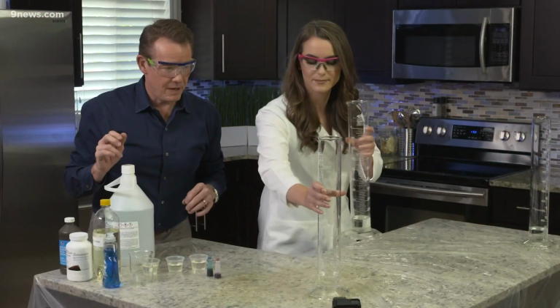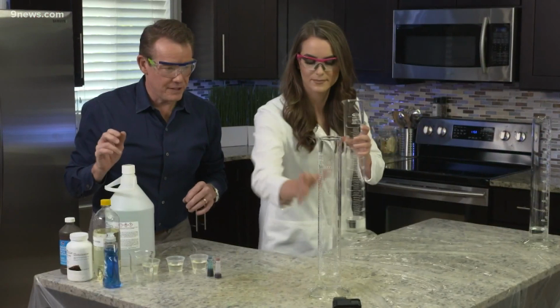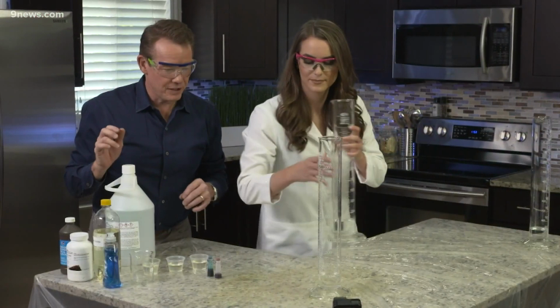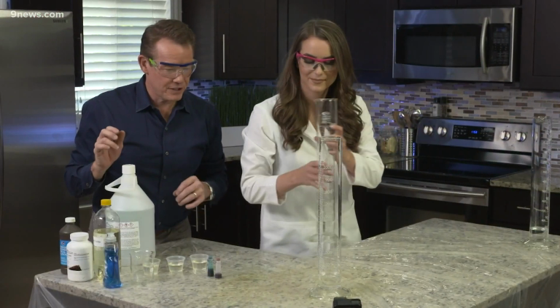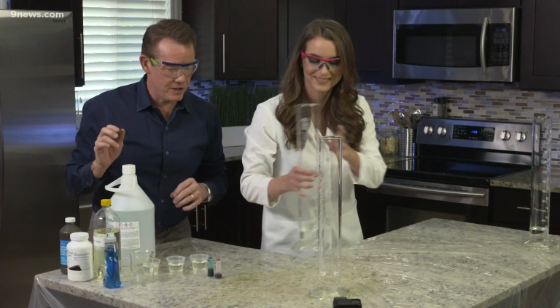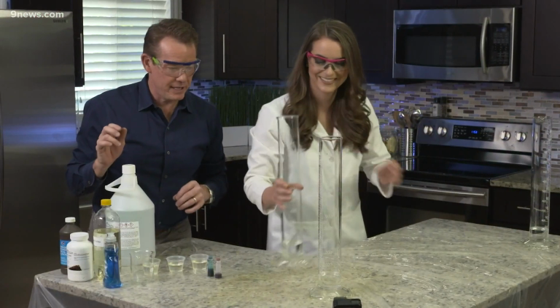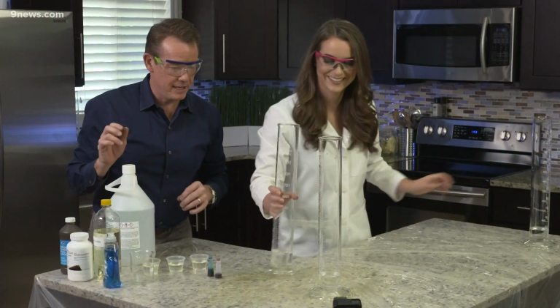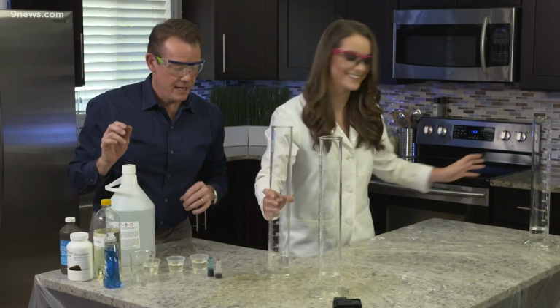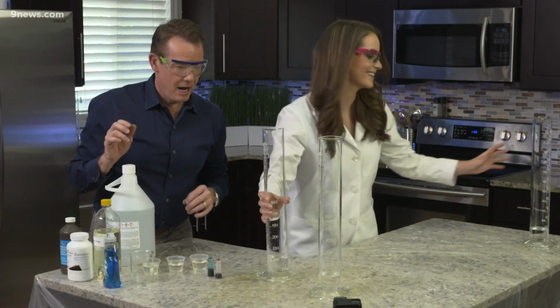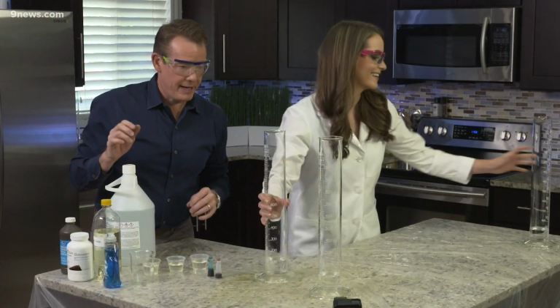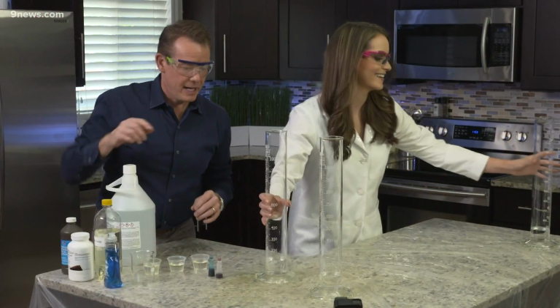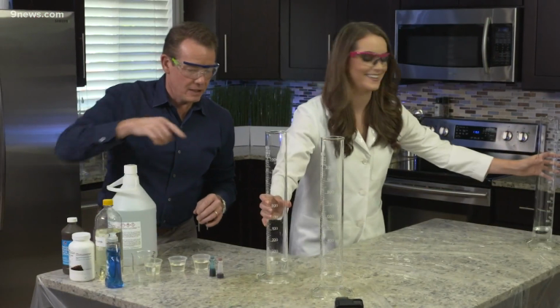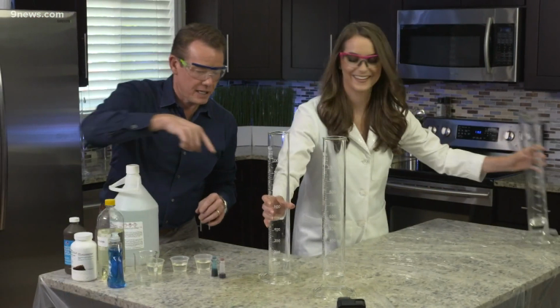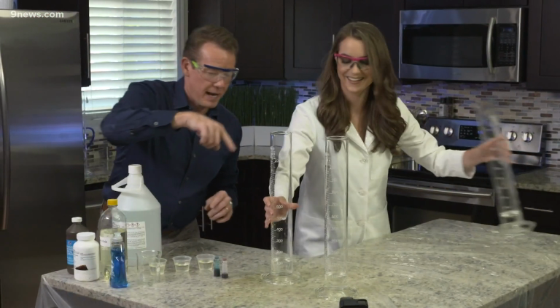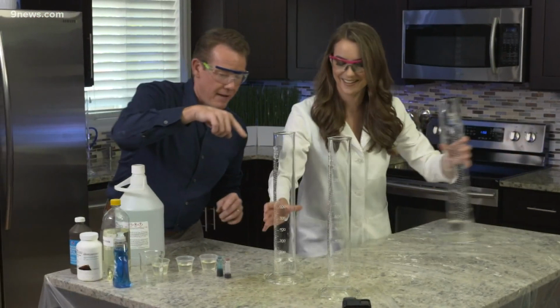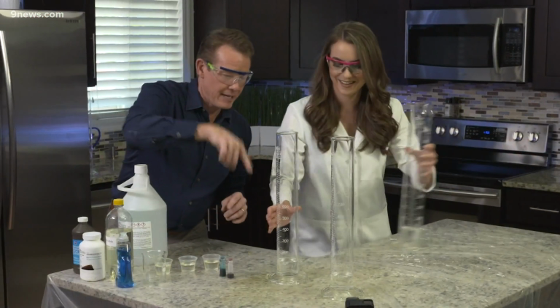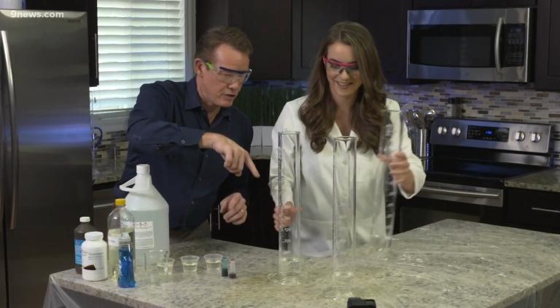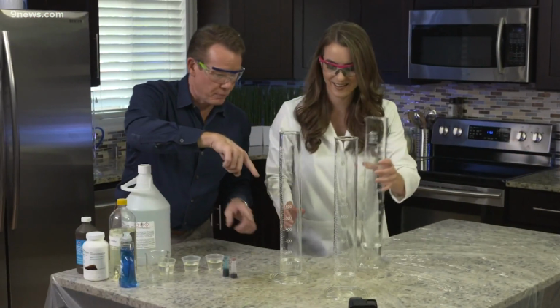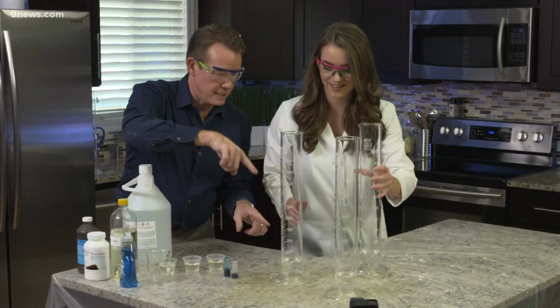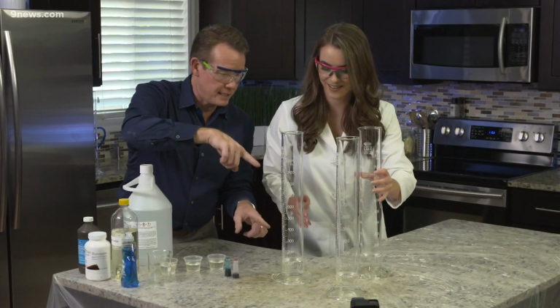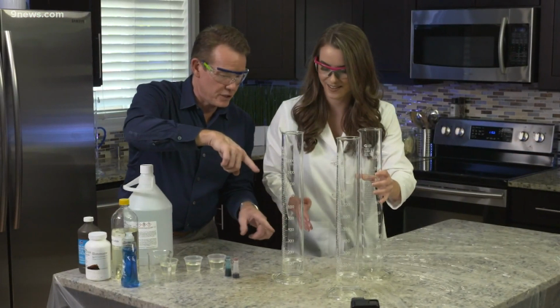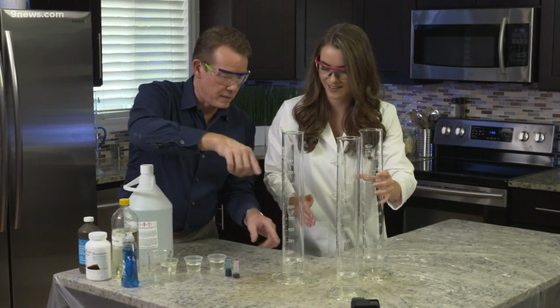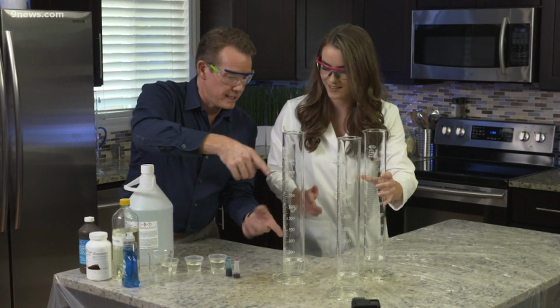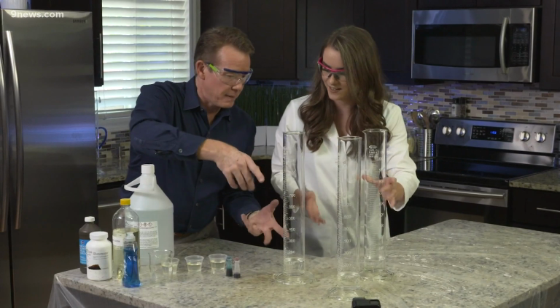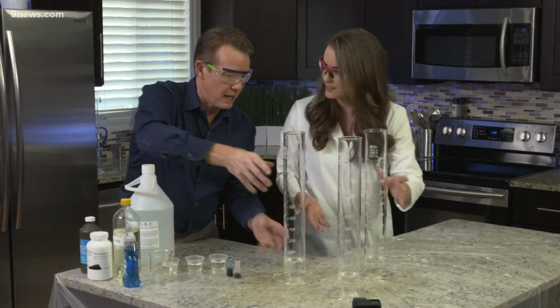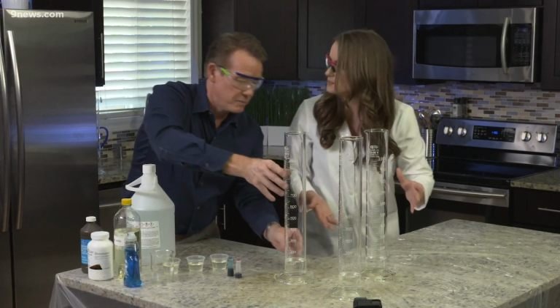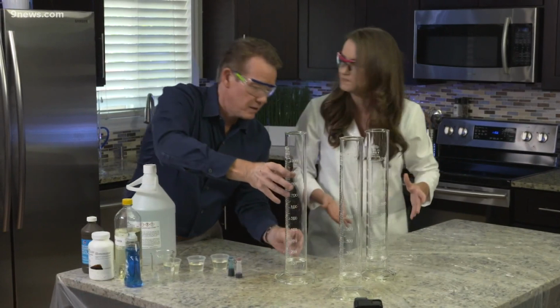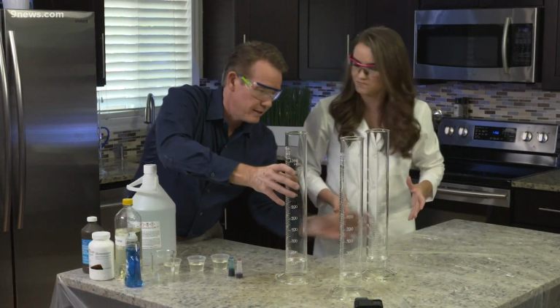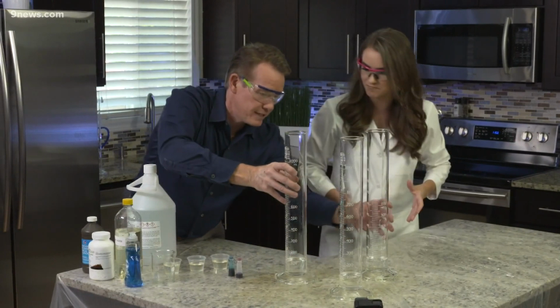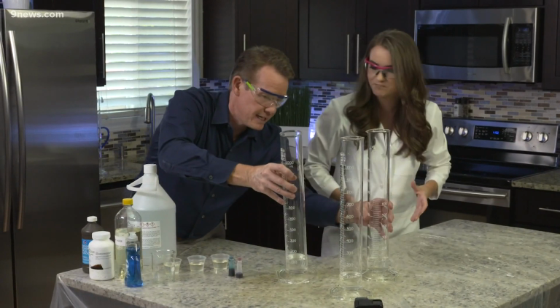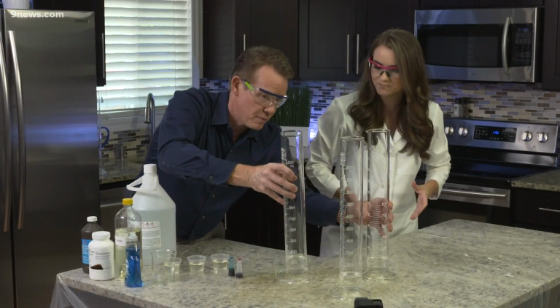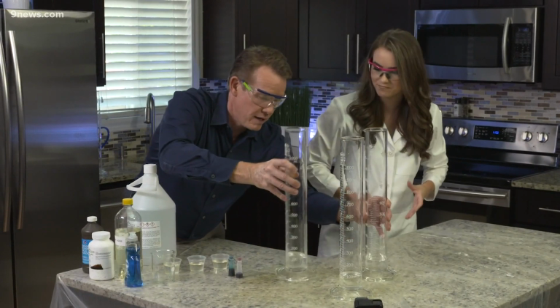This looks good. All right, looks like we have hydrogen peroxide in each one of these, about 100 milliliters in each one.